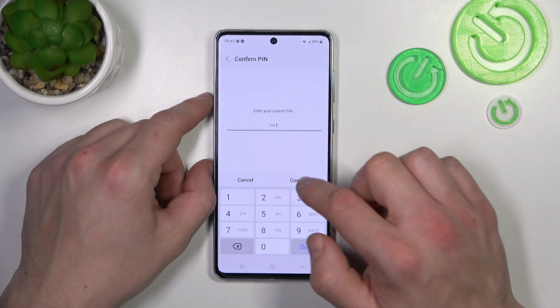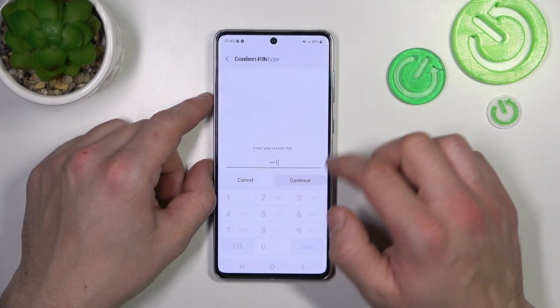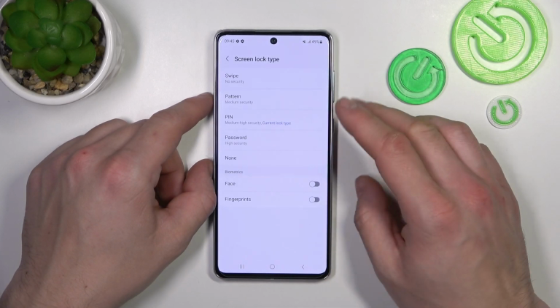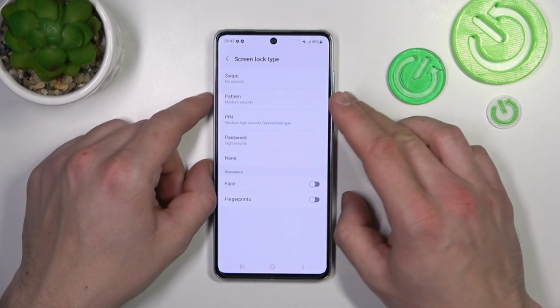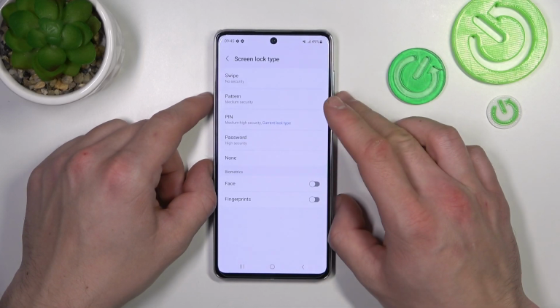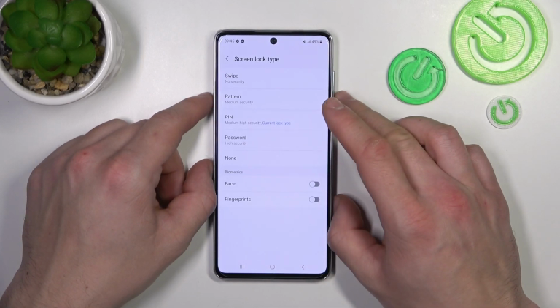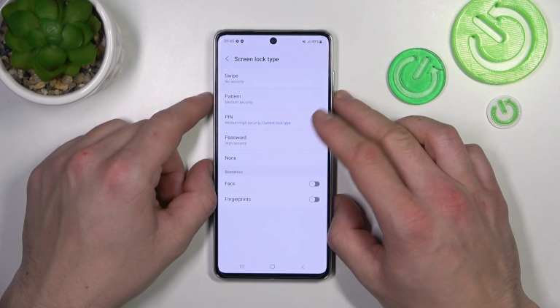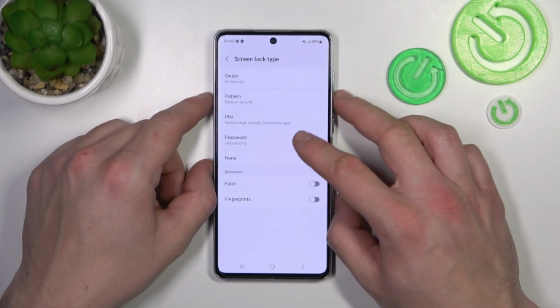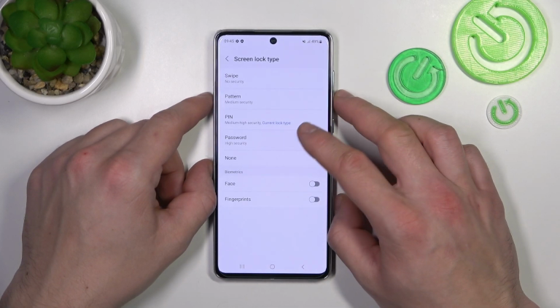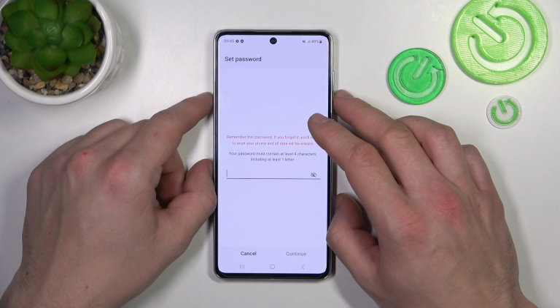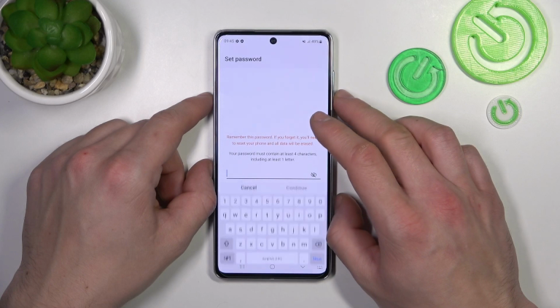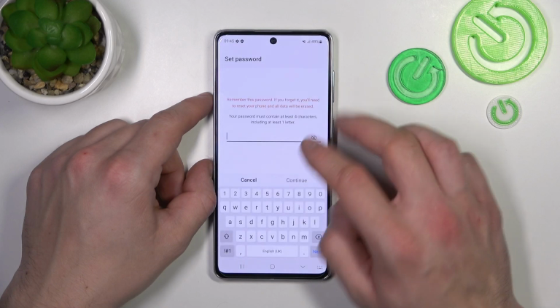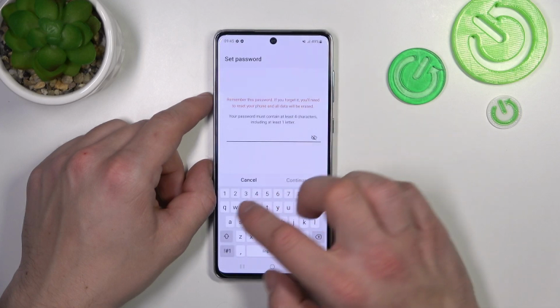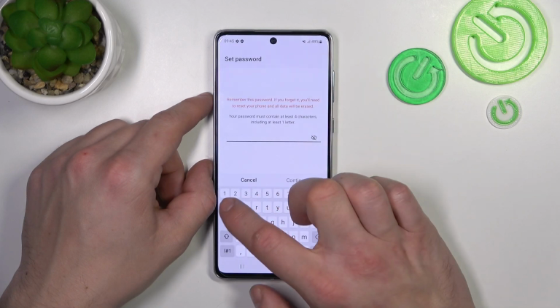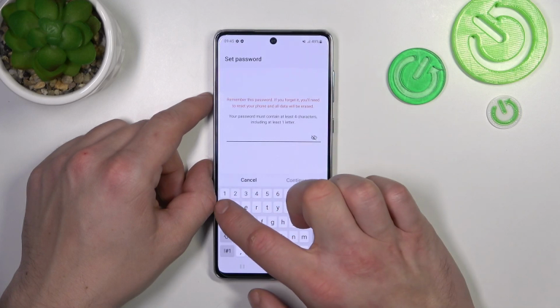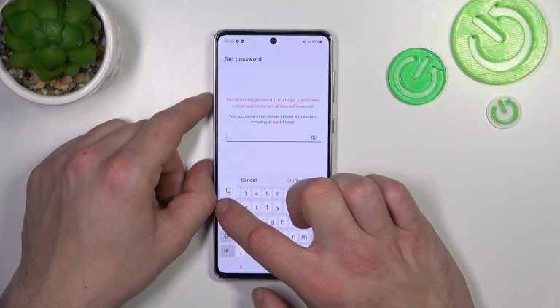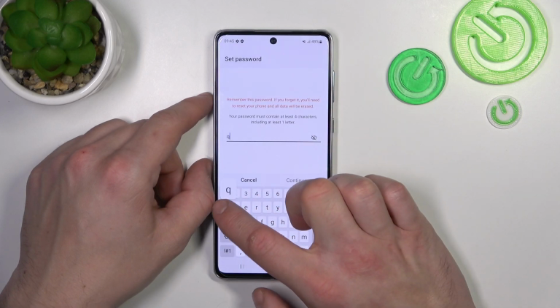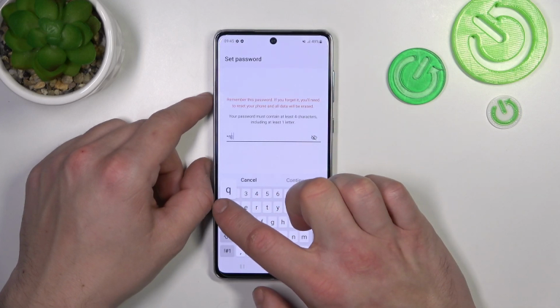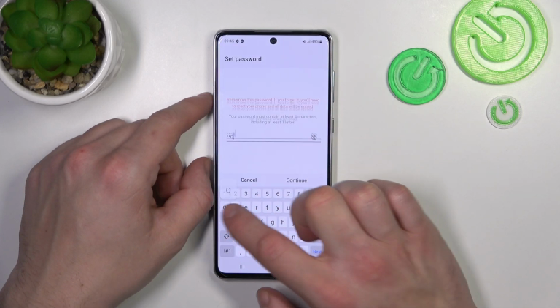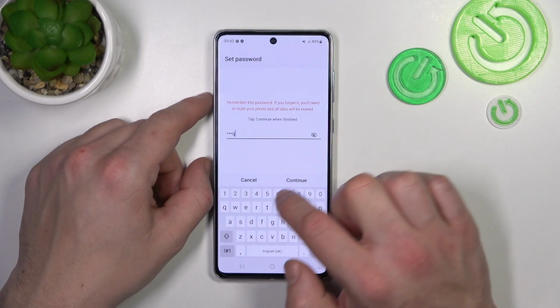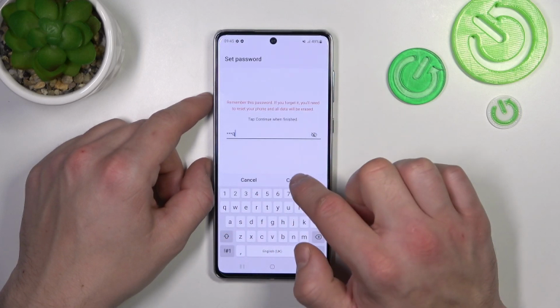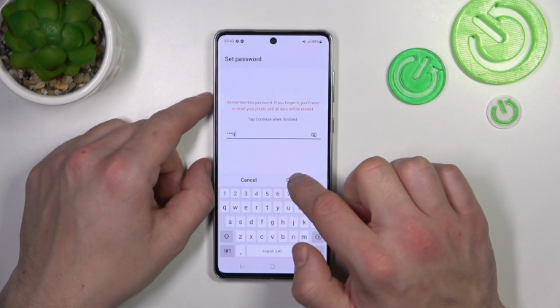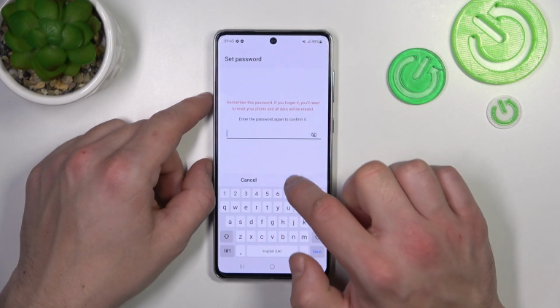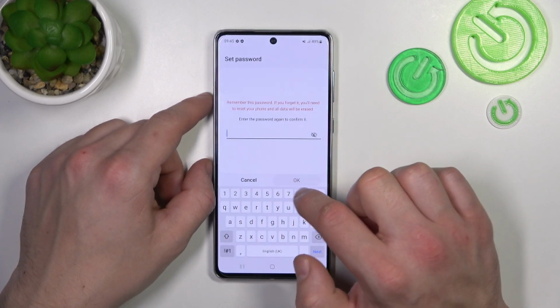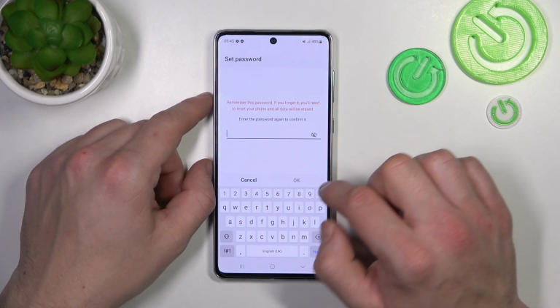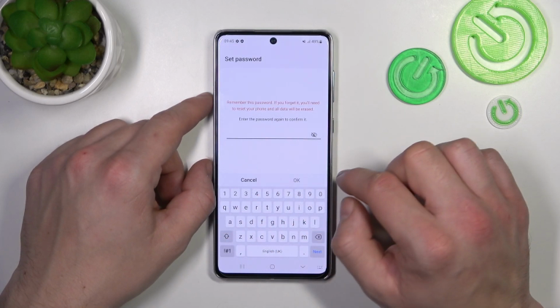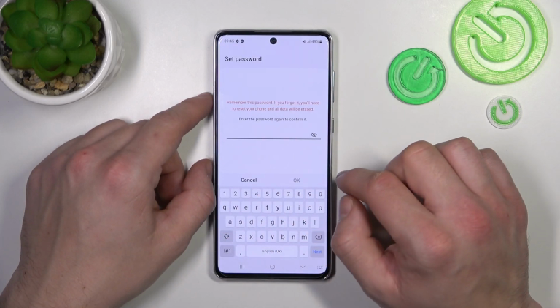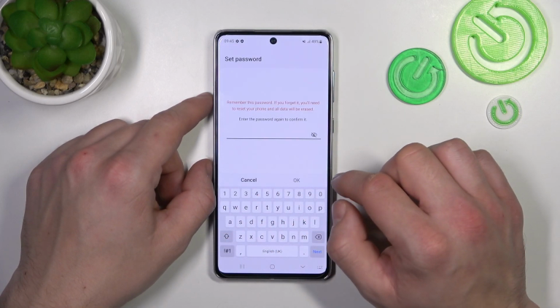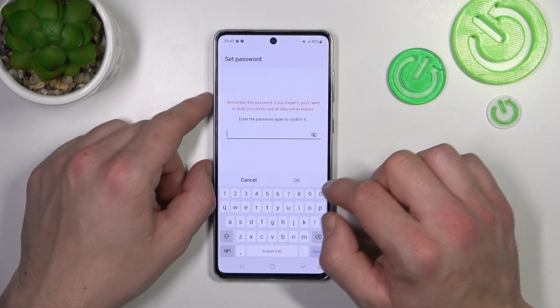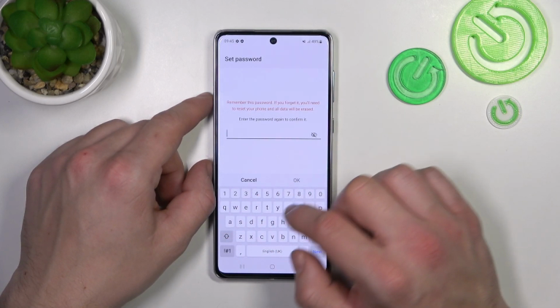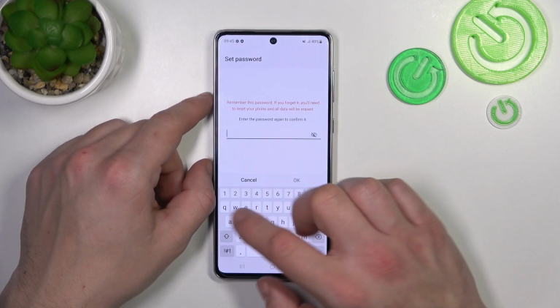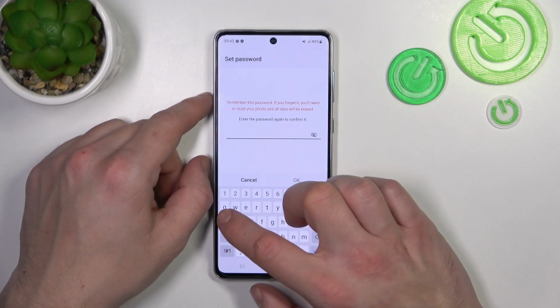Now let's select Password, containing at least 4 characters.